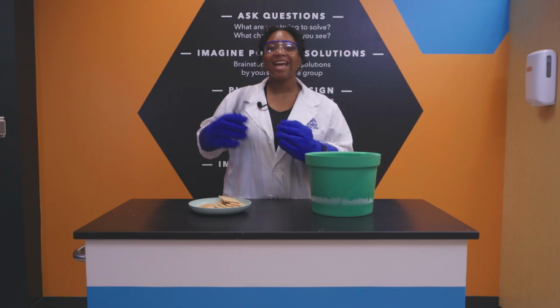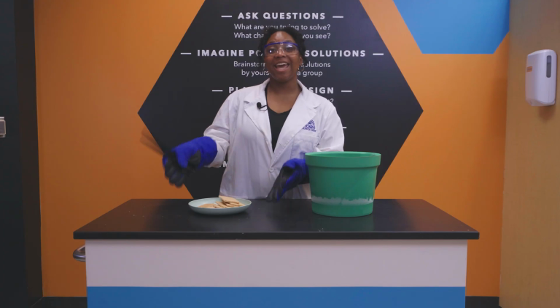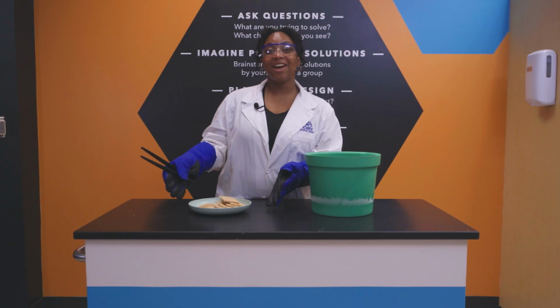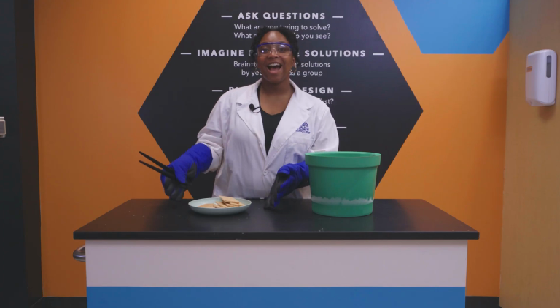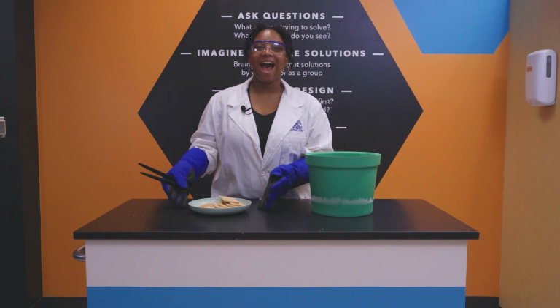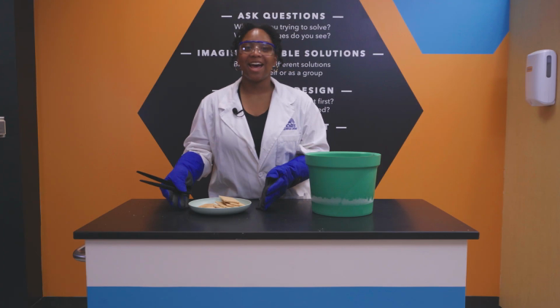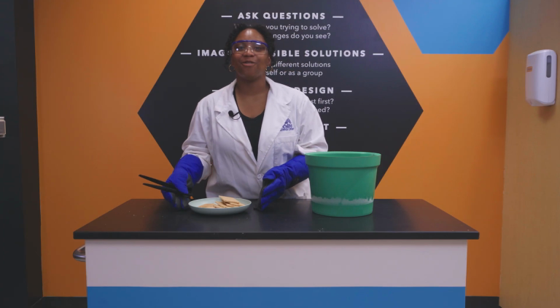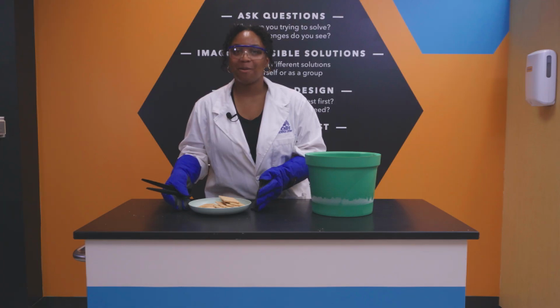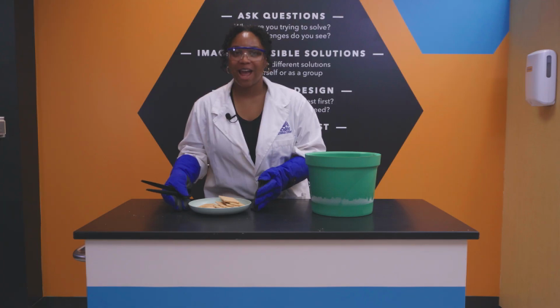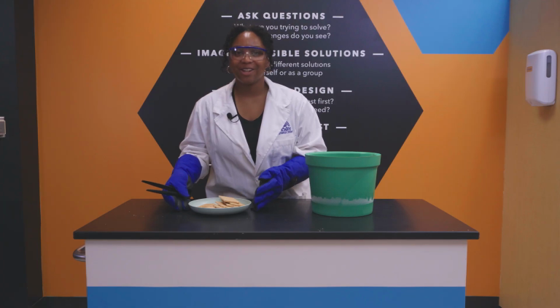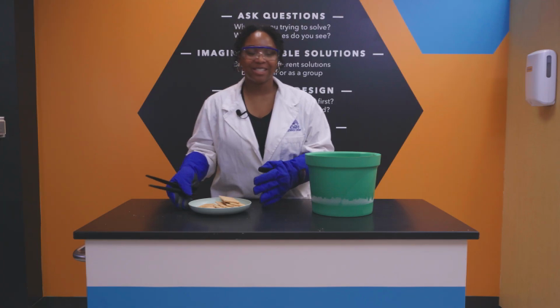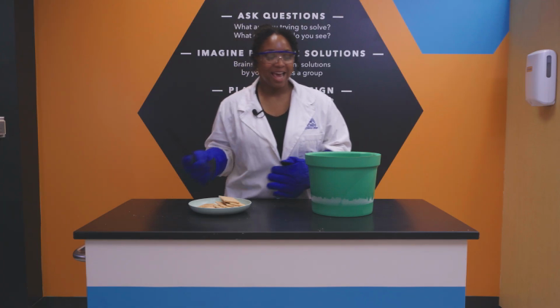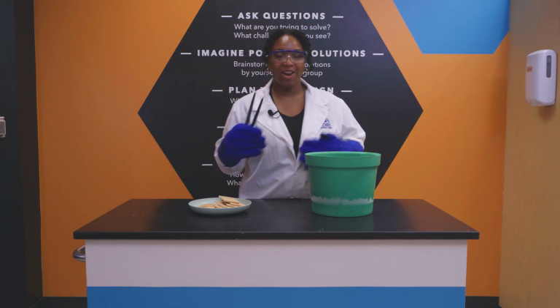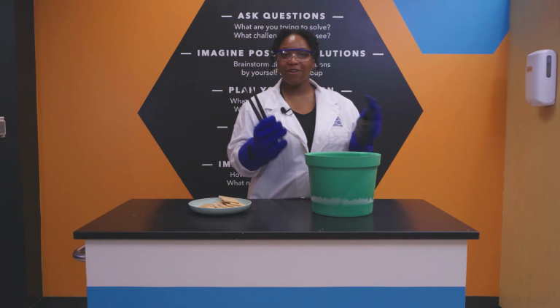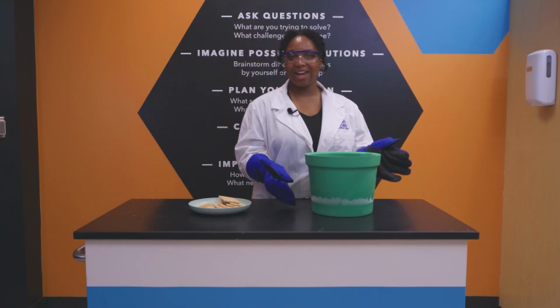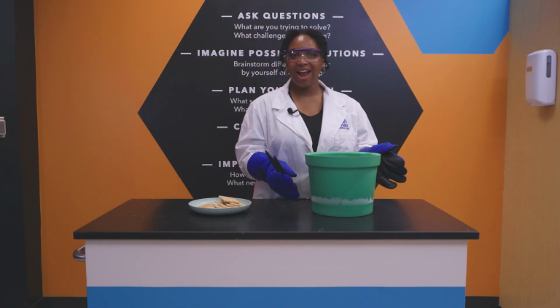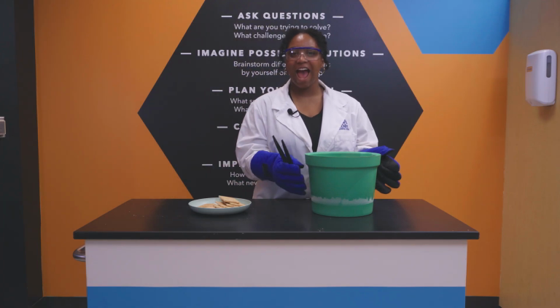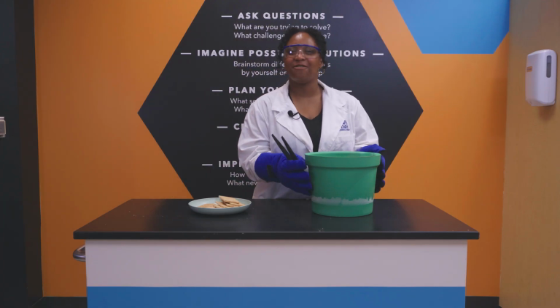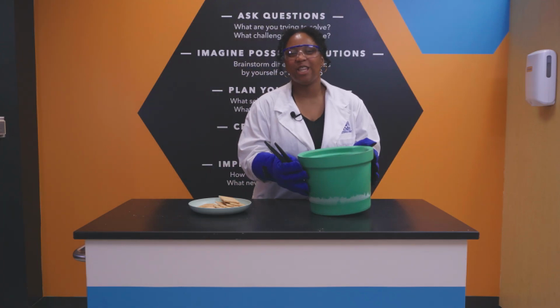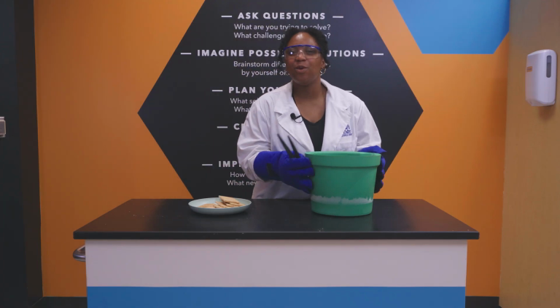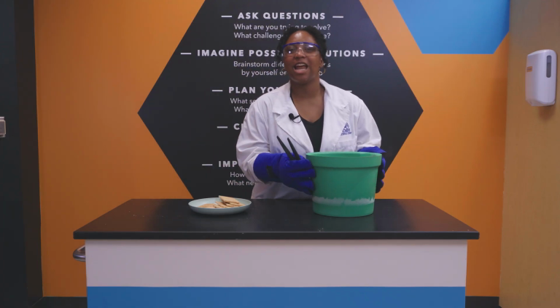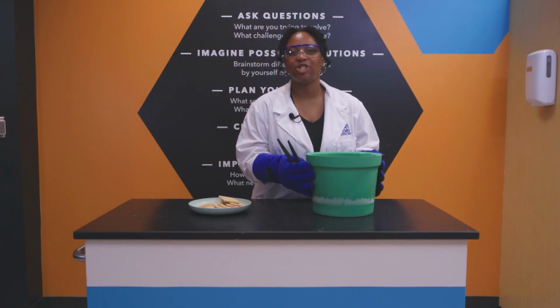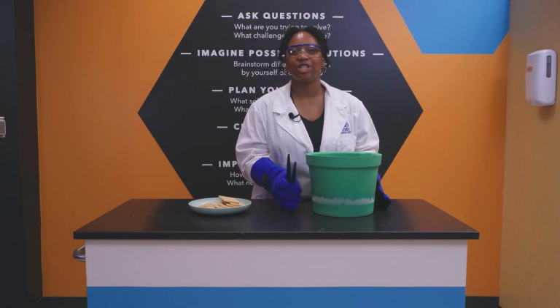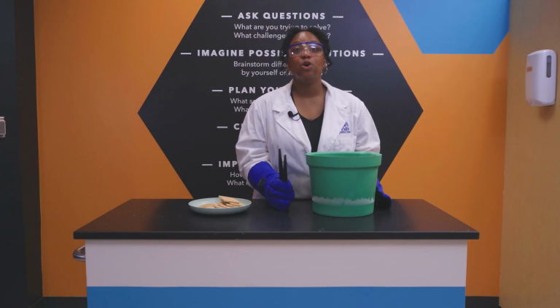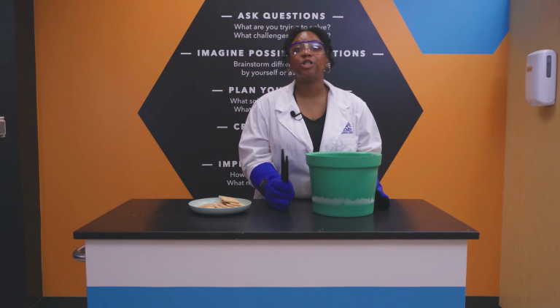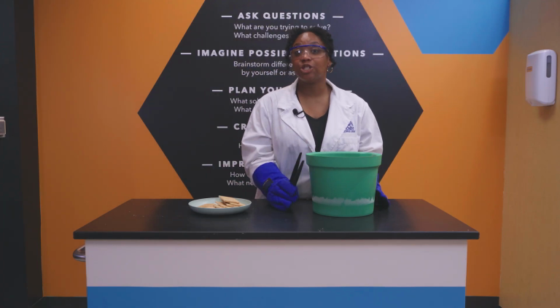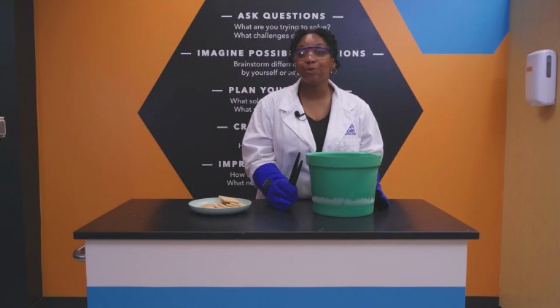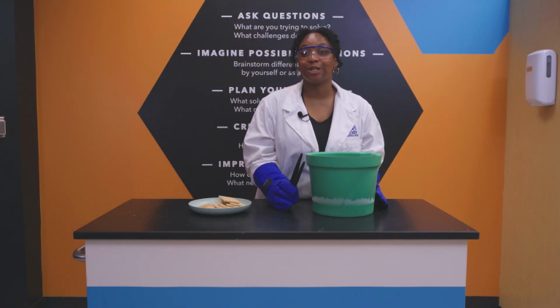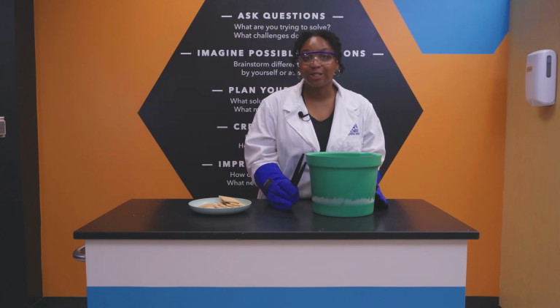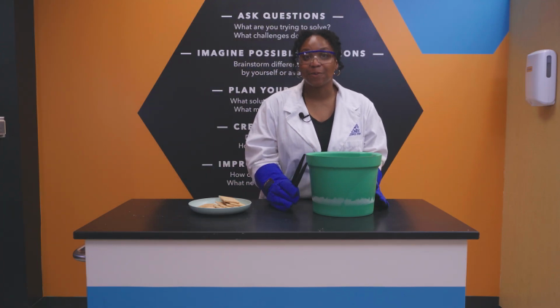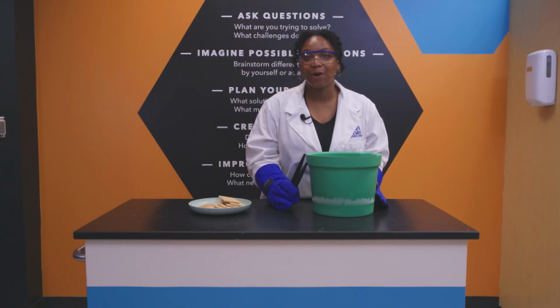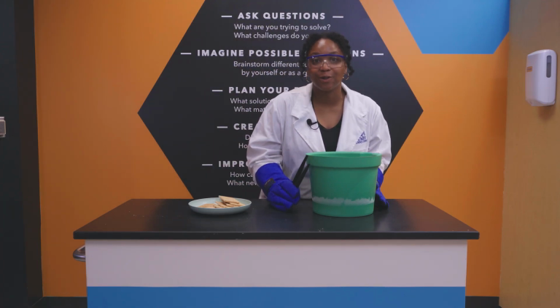Here, I have graham crackers. And over here, I have liquid nitrogen, which is super duper cold.